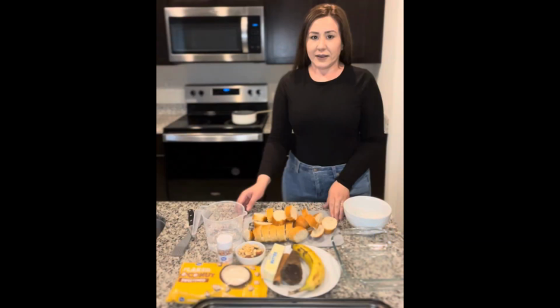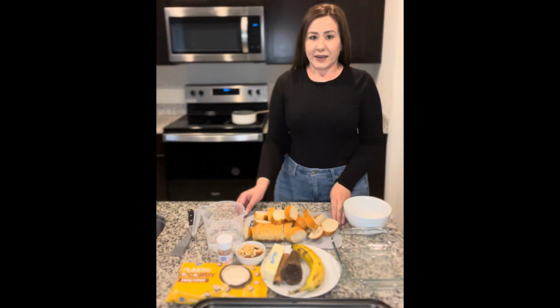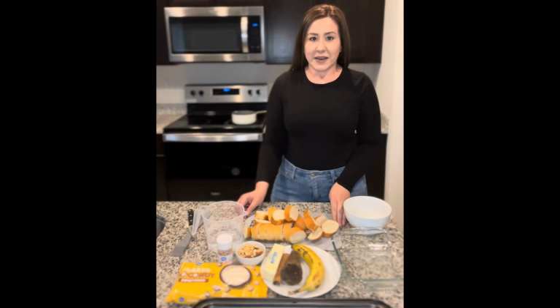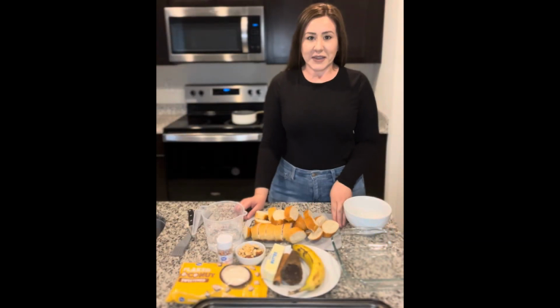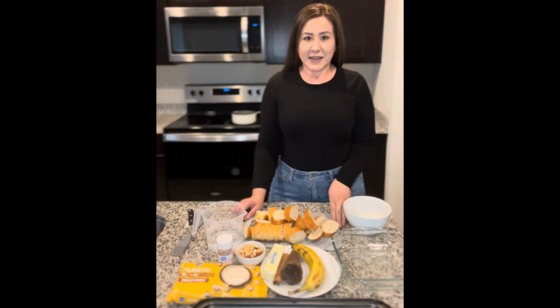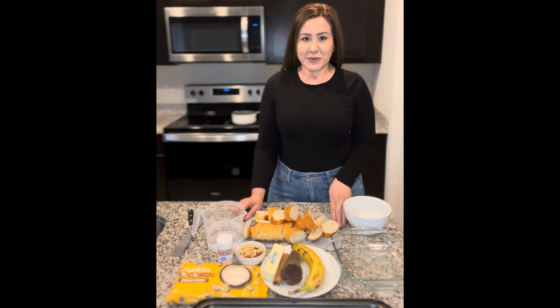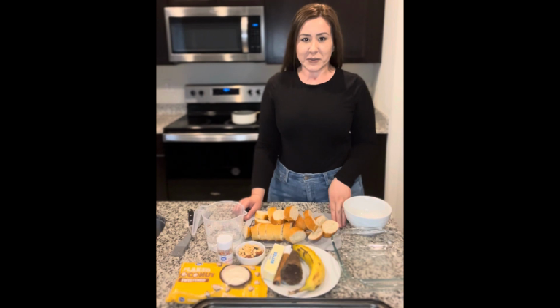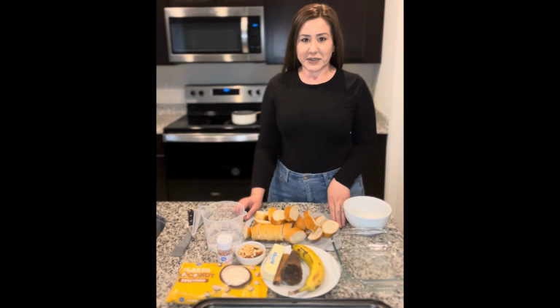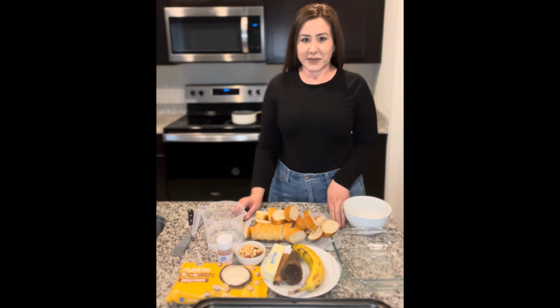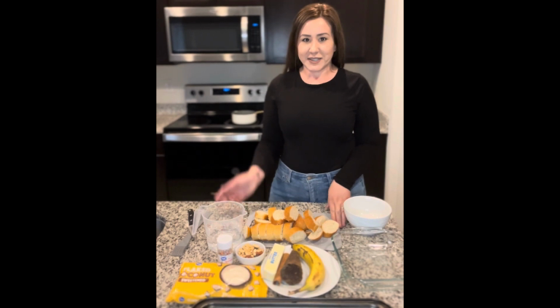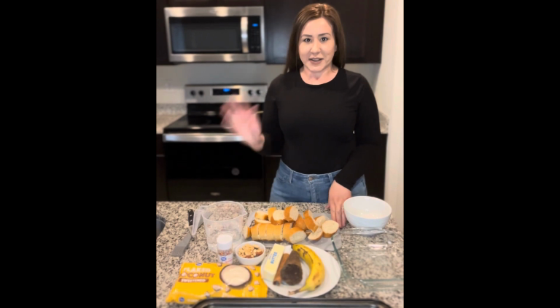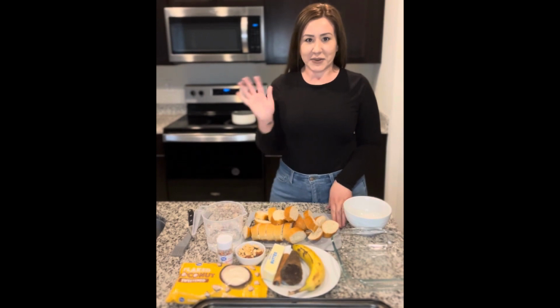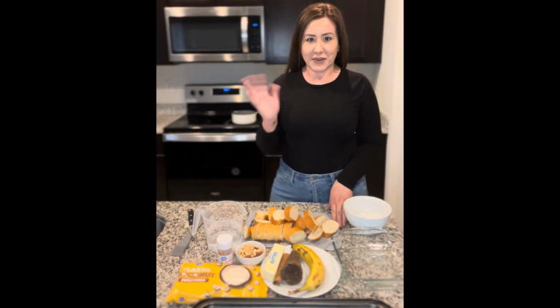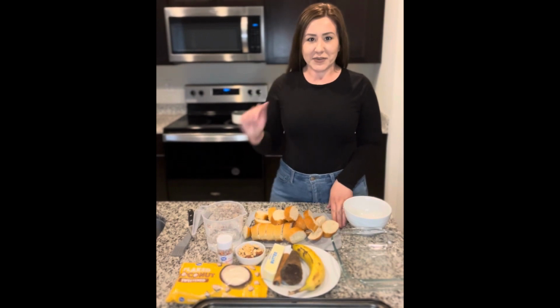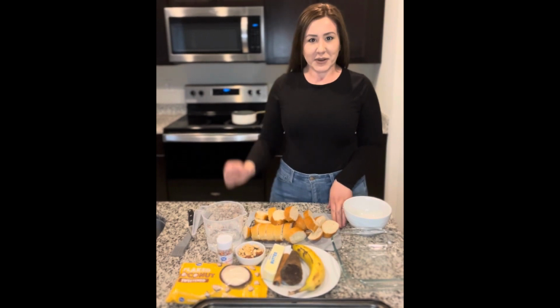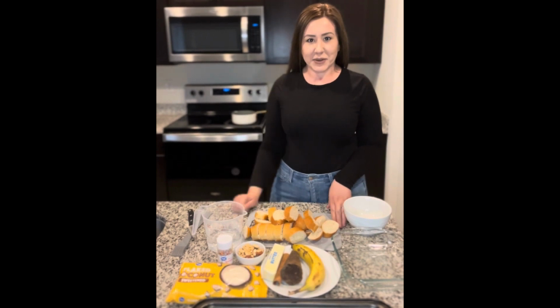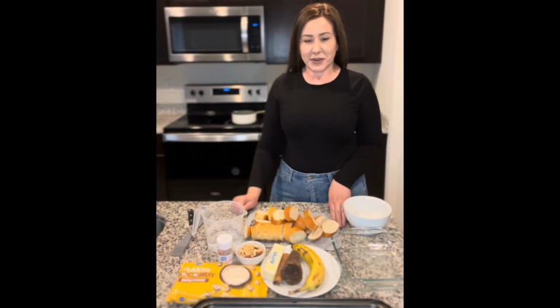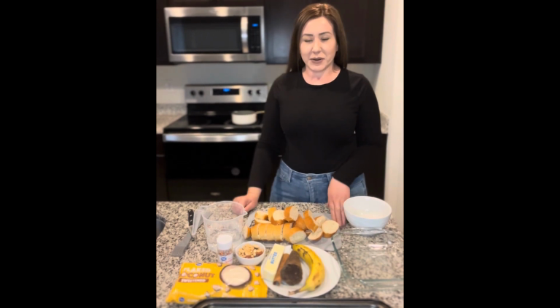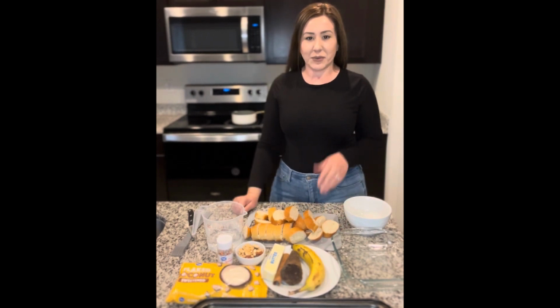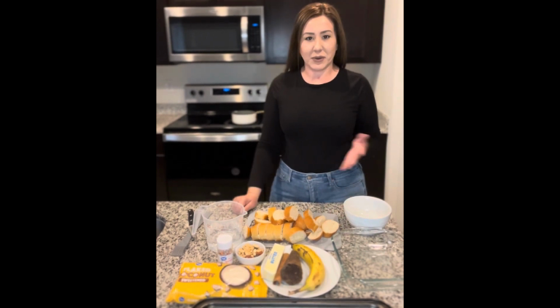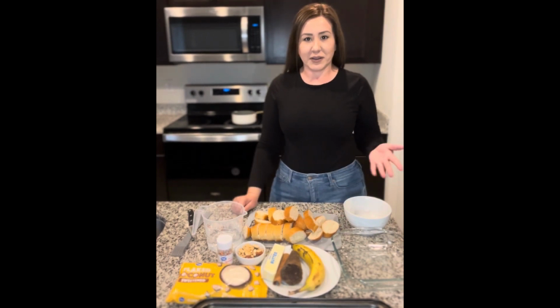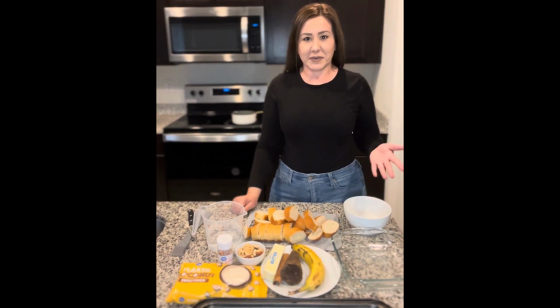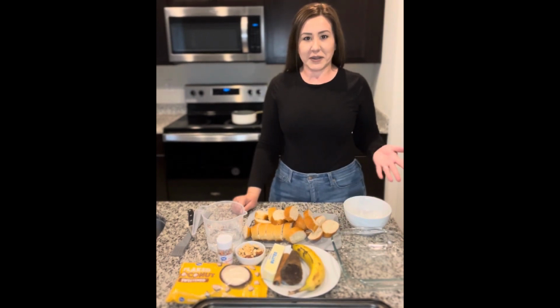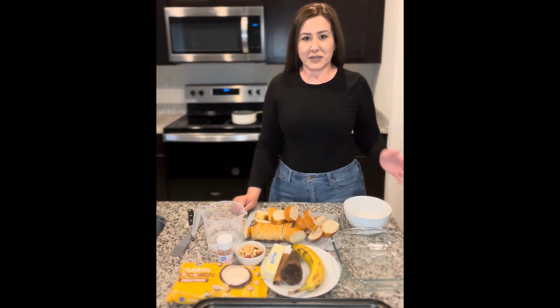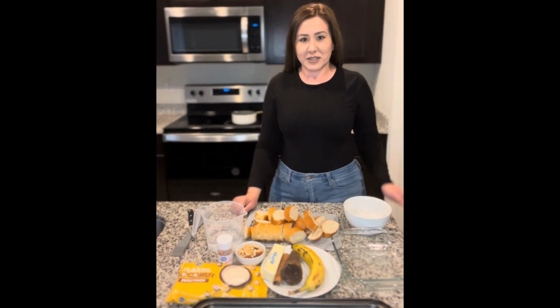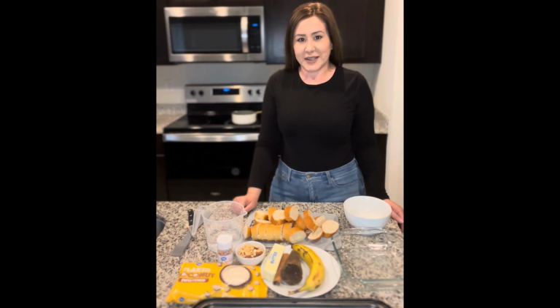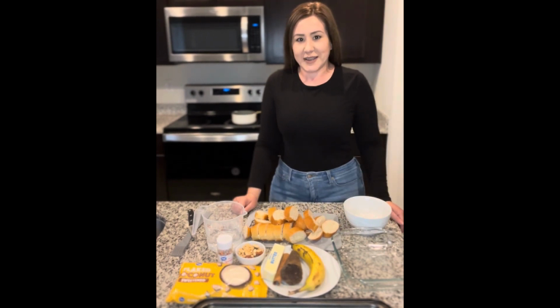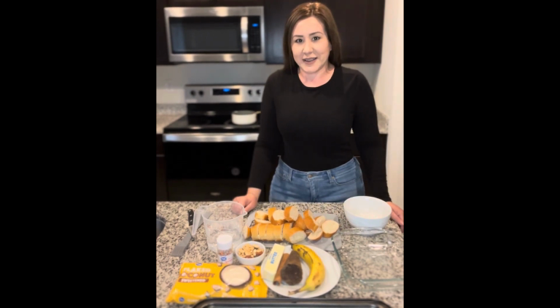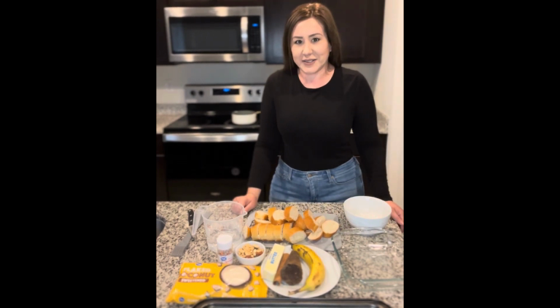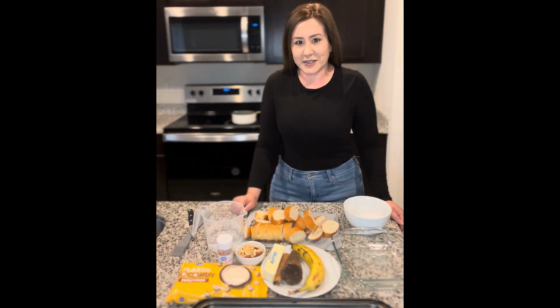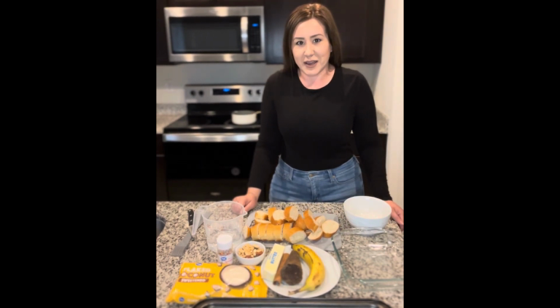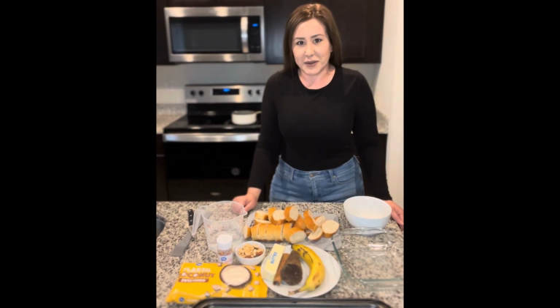Hi guys, welcome back to my channel. If you are new here, welcome. My name is Yesenia. Good to have you.